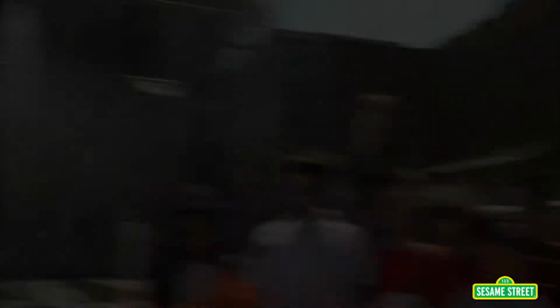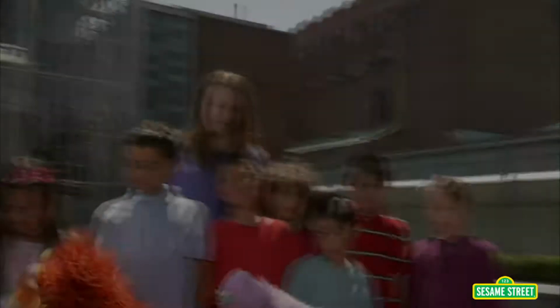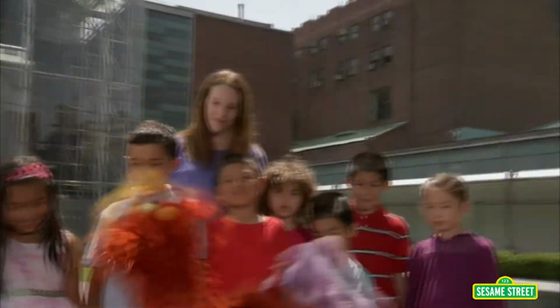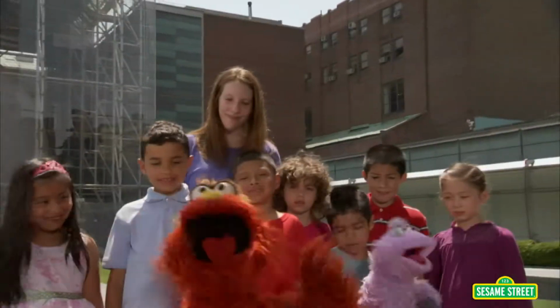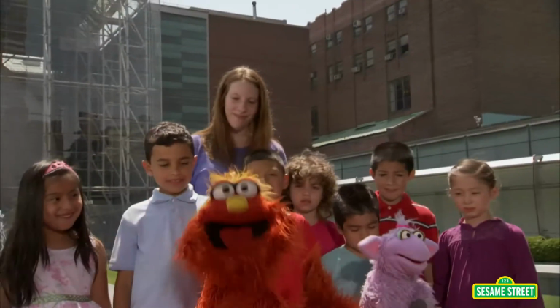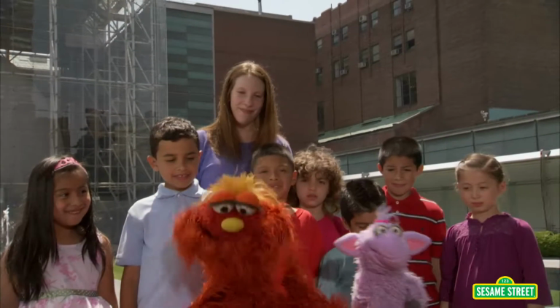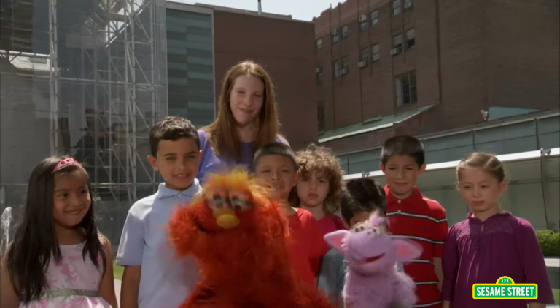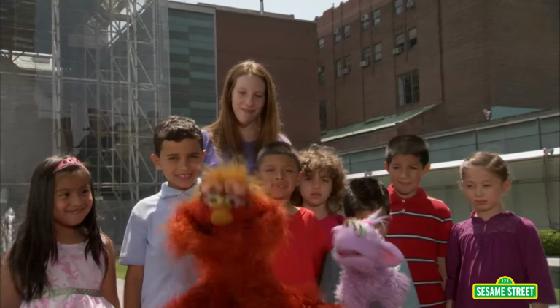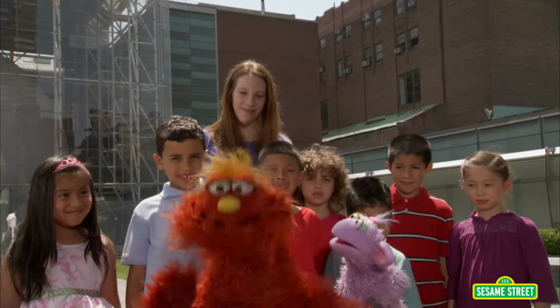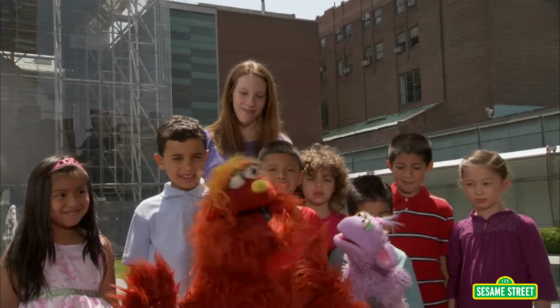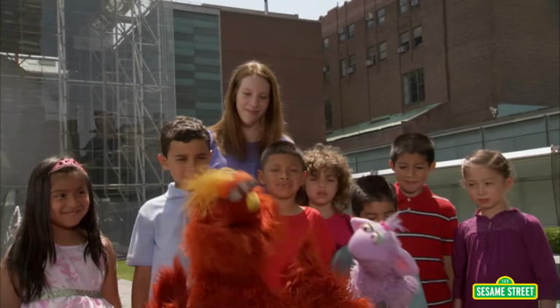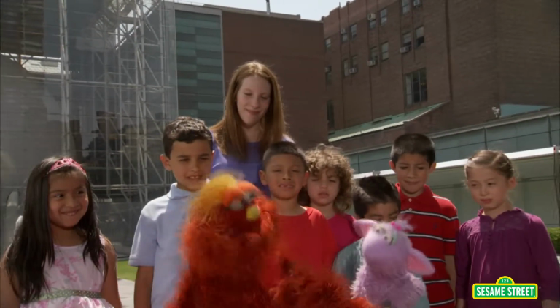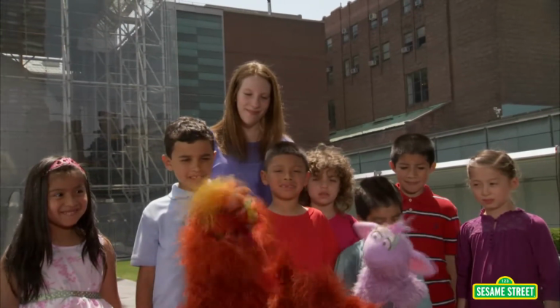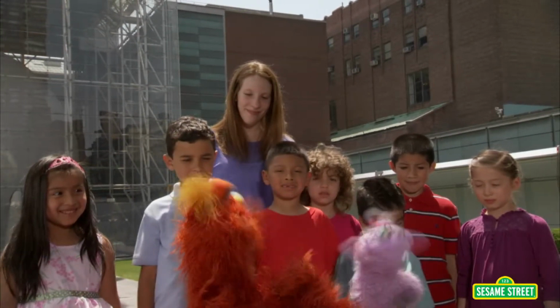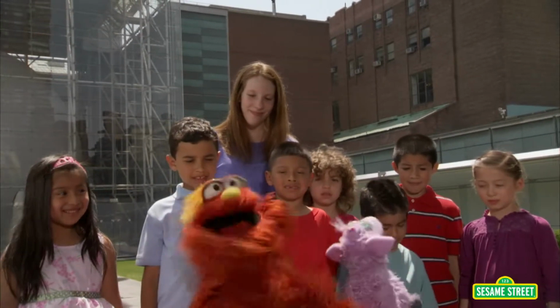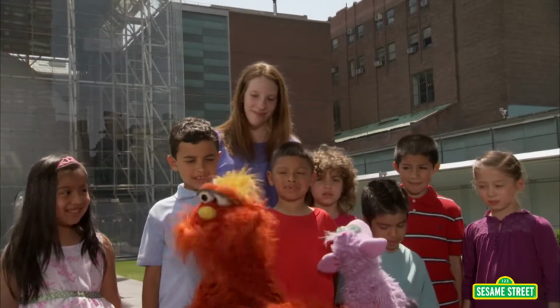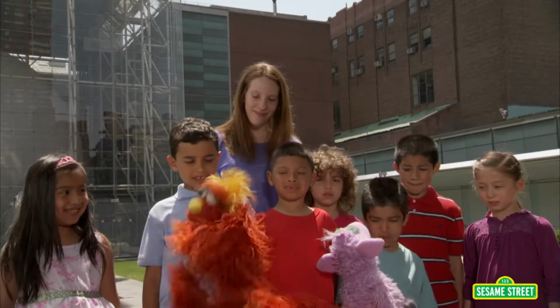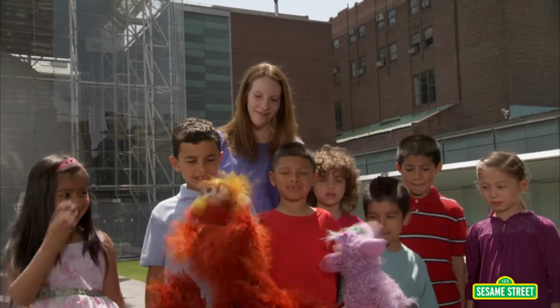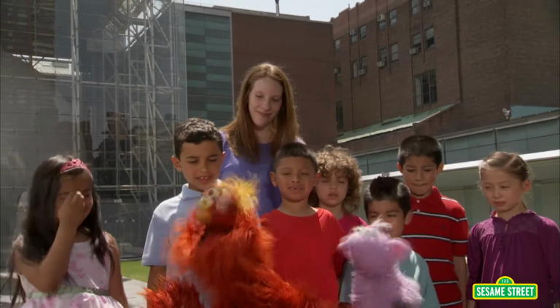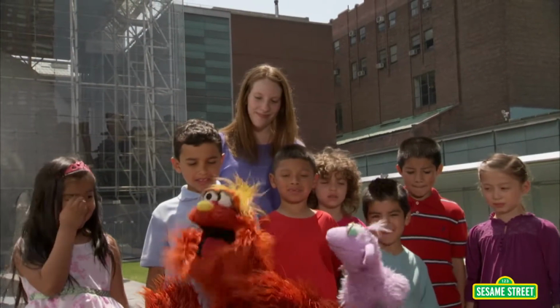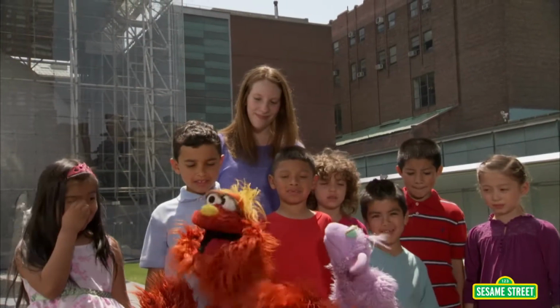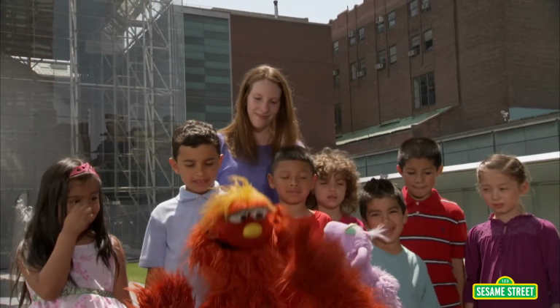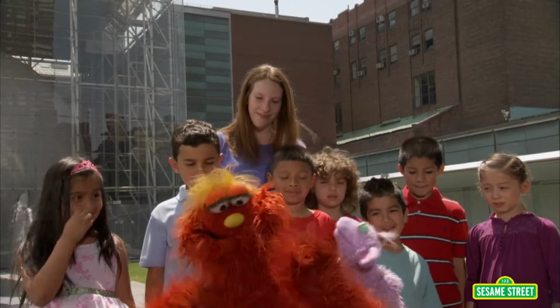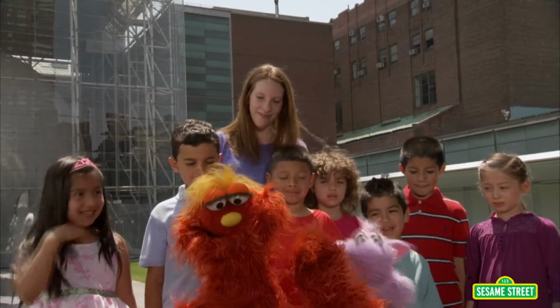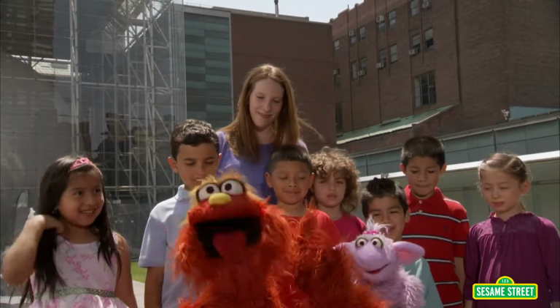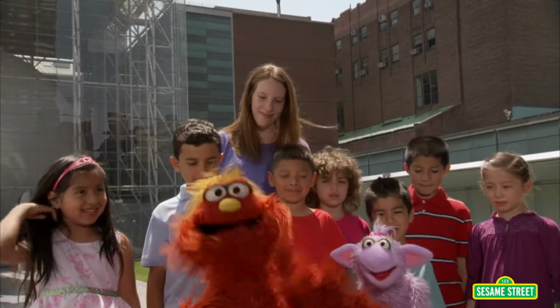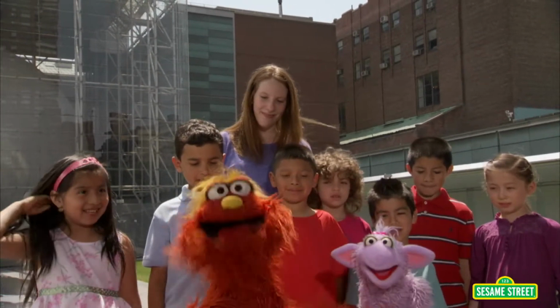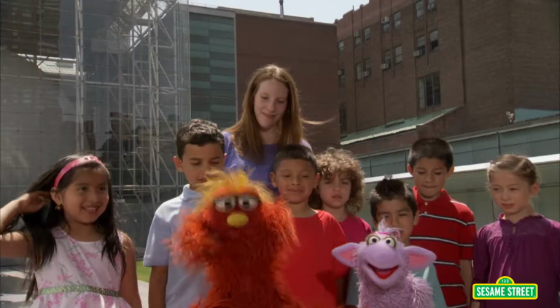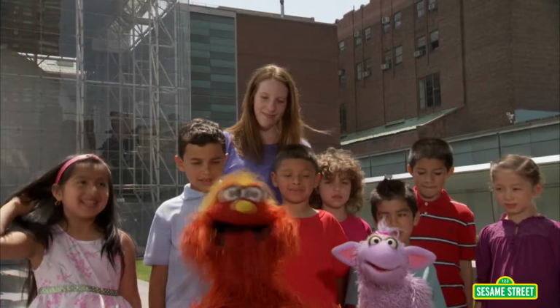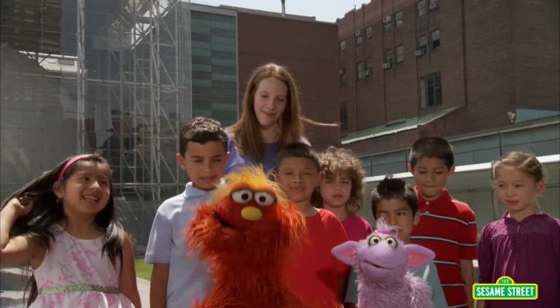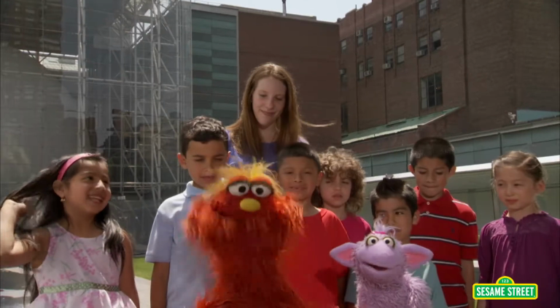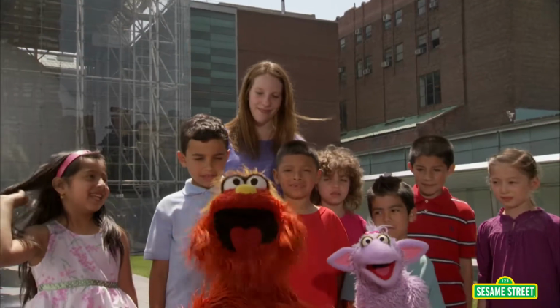Hey, American Museum of Natural History Science and Nature program — what makes a ball bouncy?